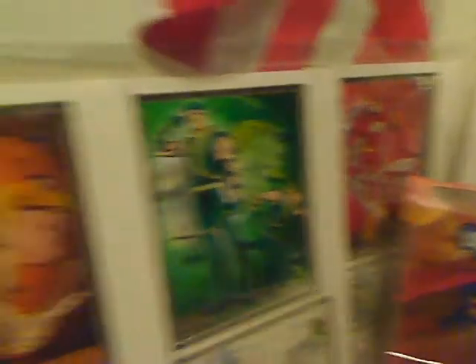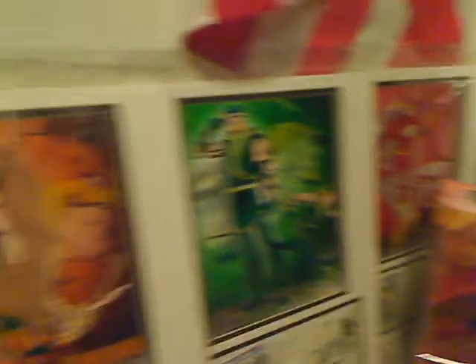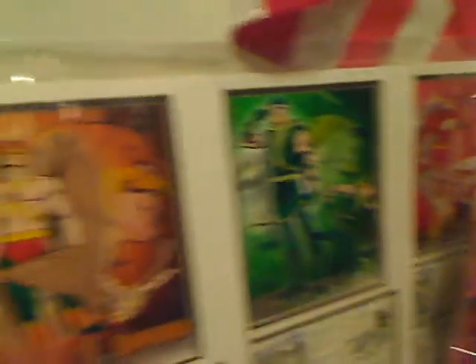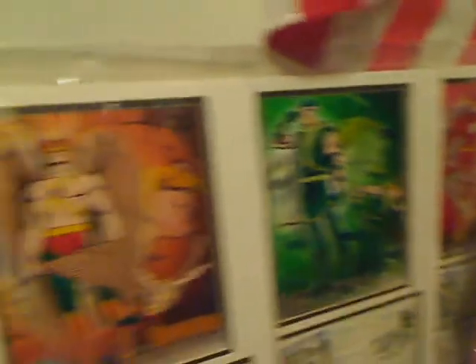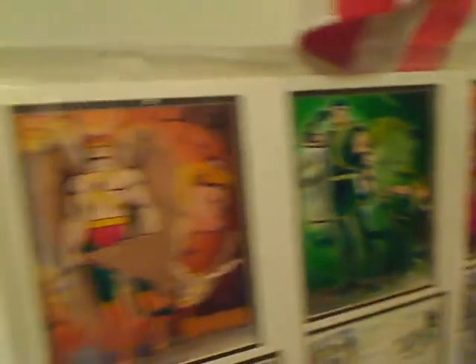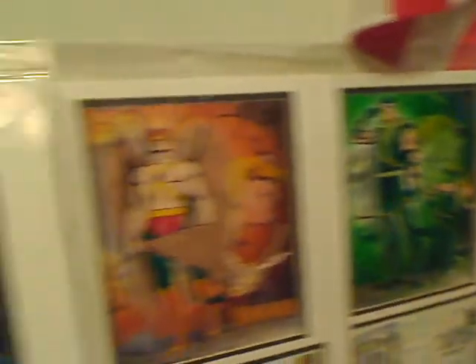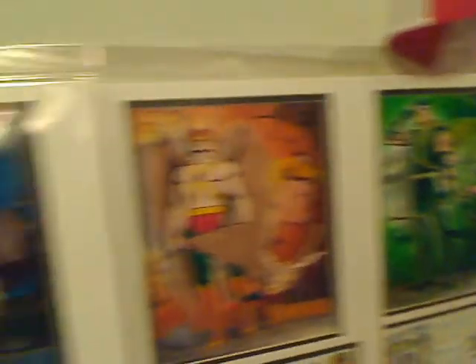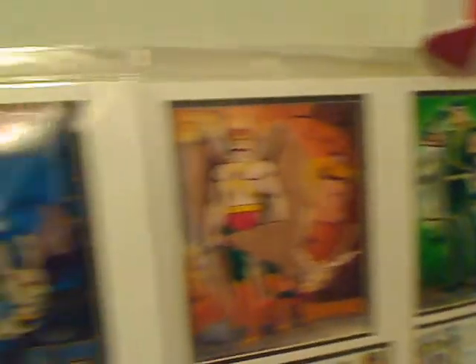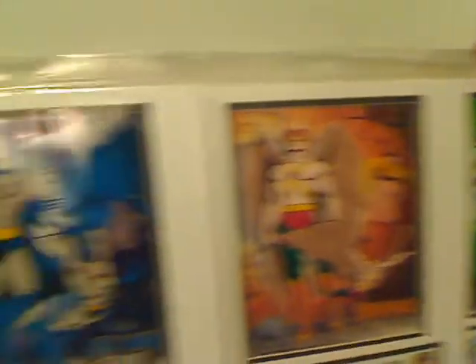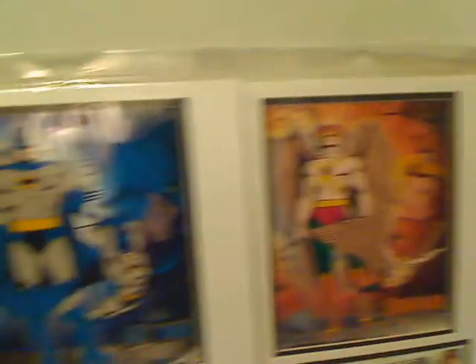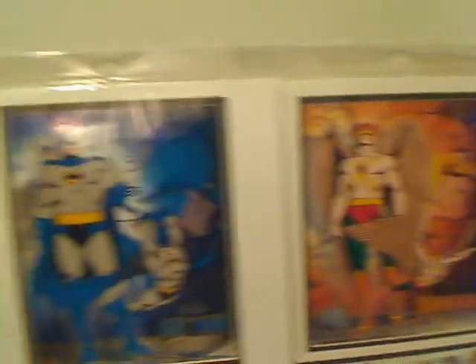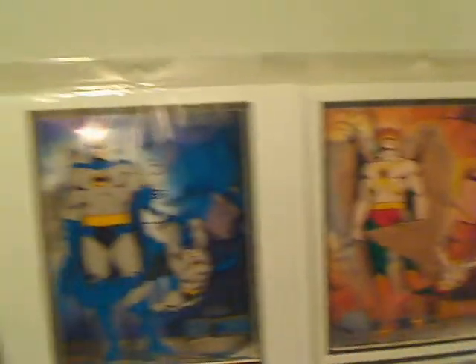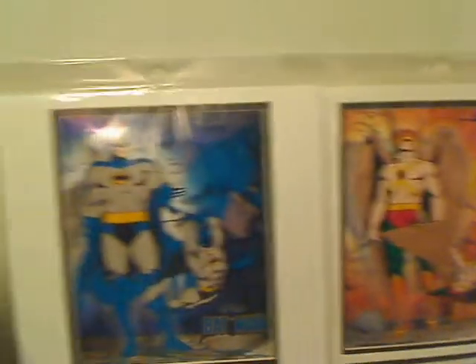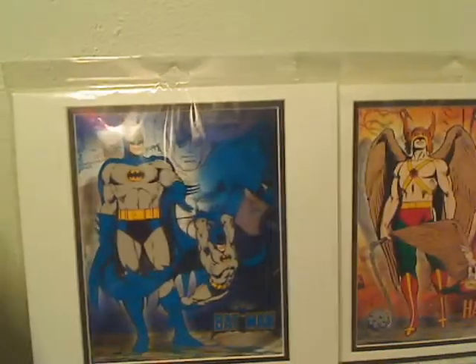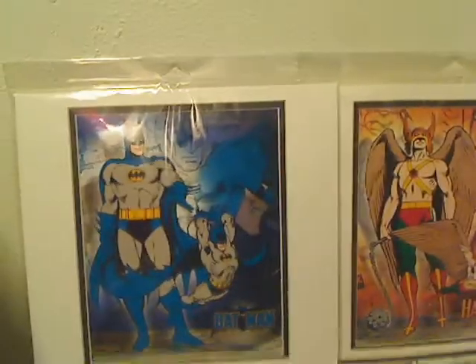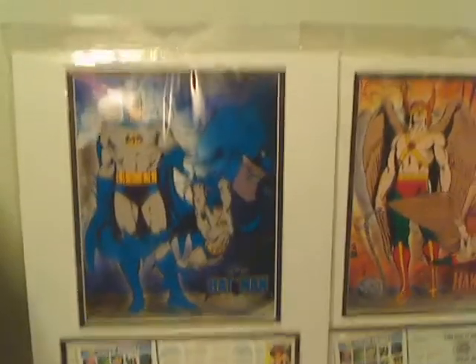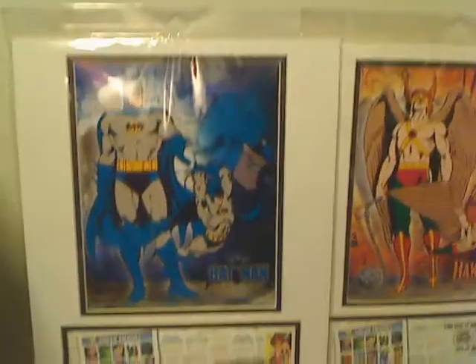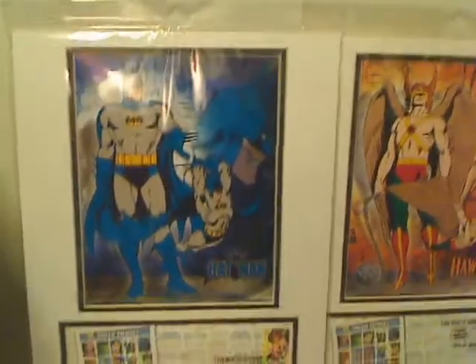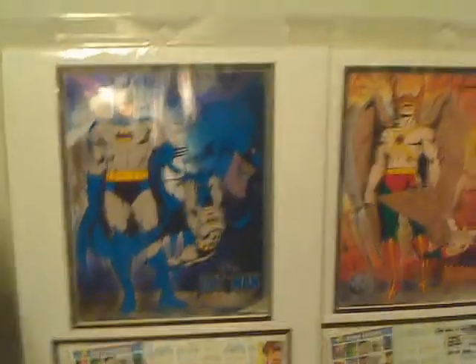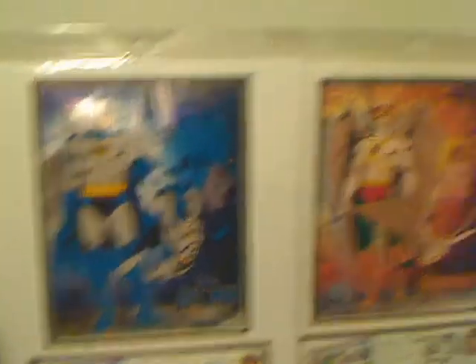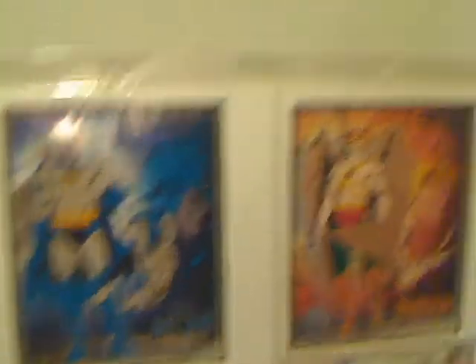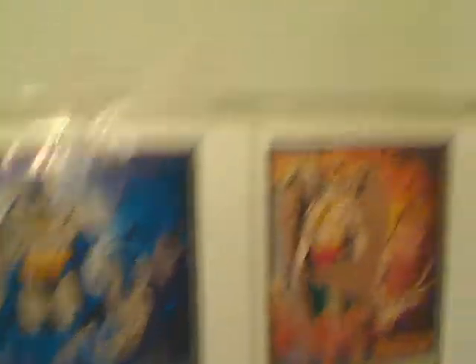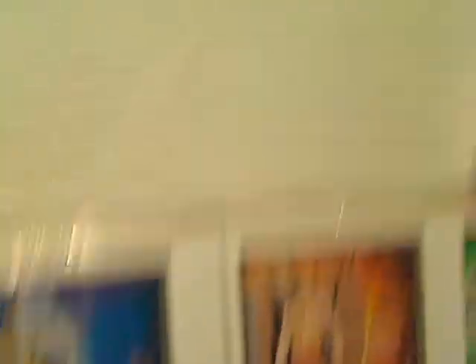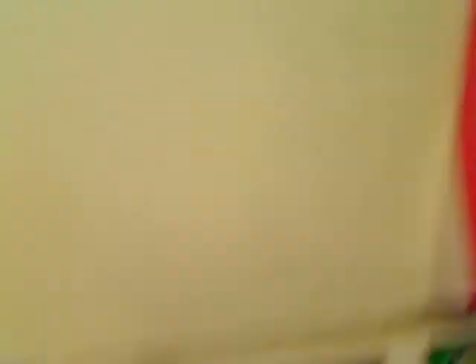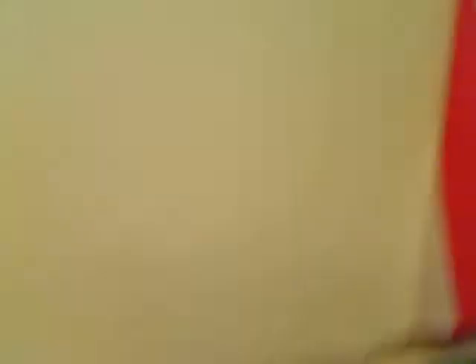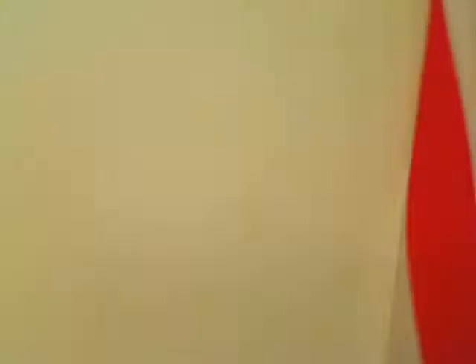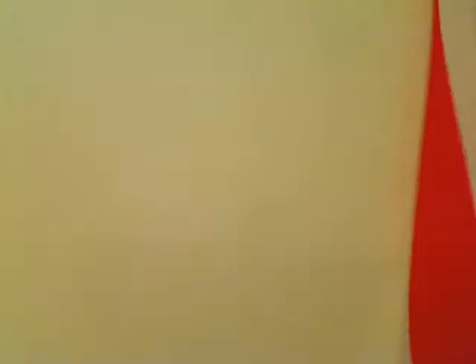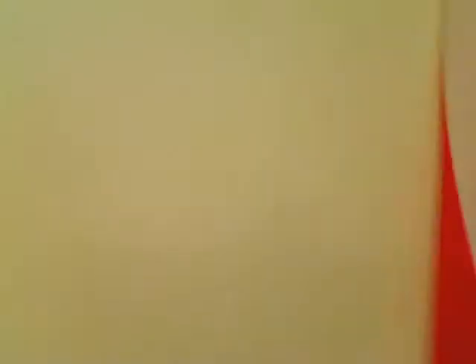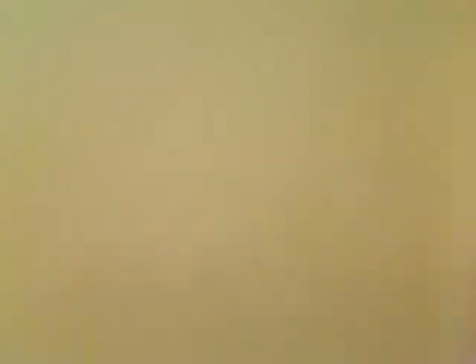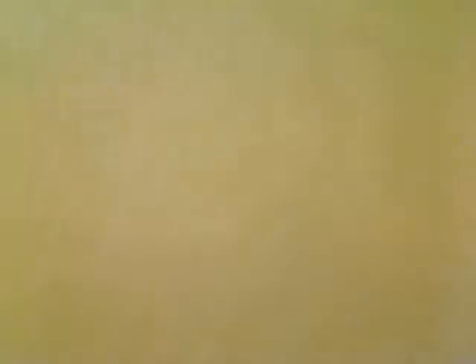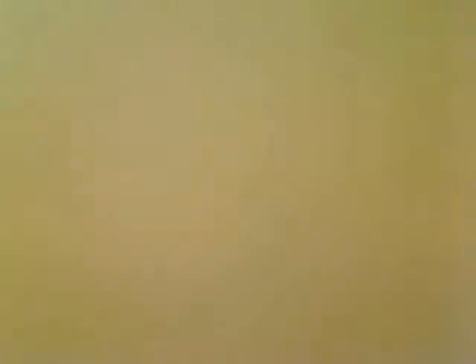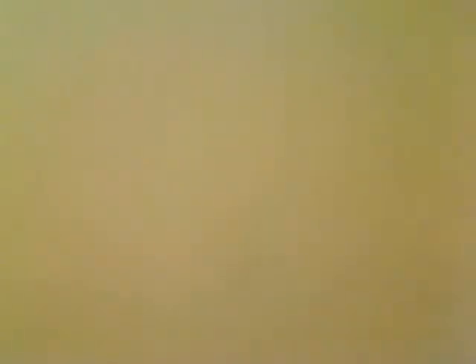Got all the Superheroes composites. I don't have Supergirl, but she'll have to wait.